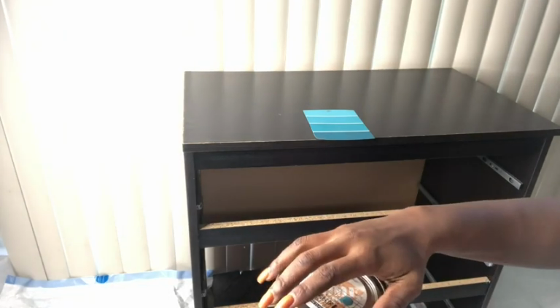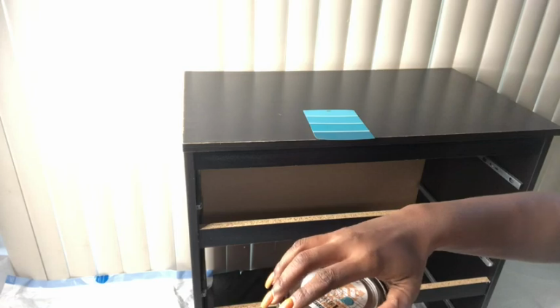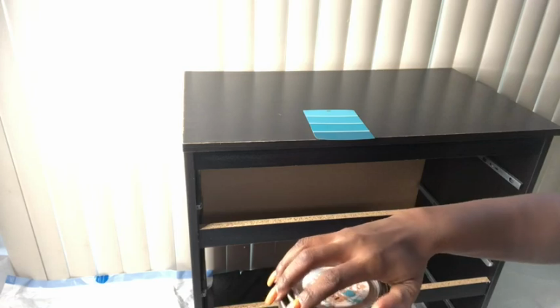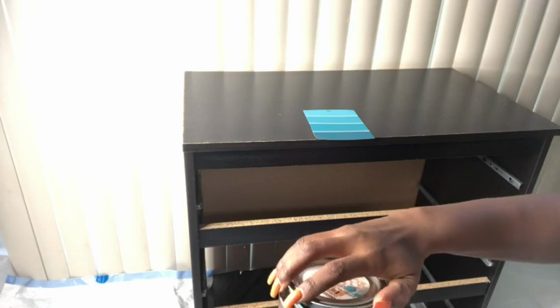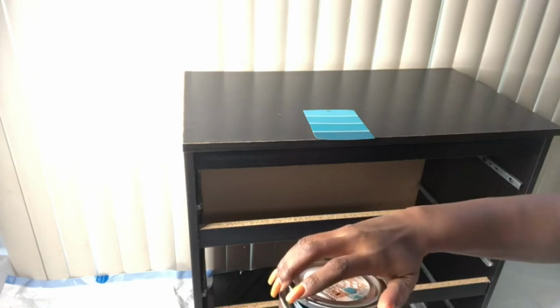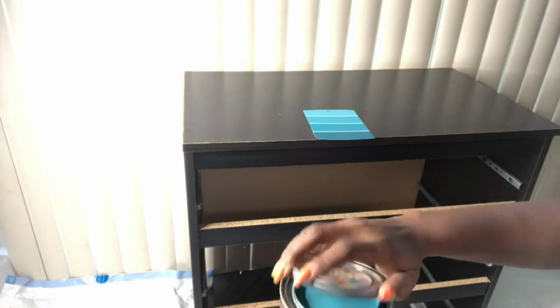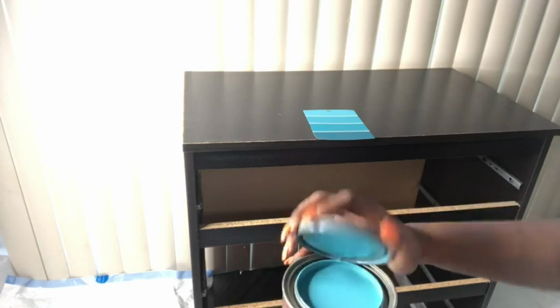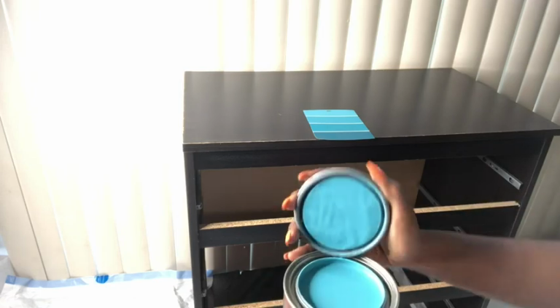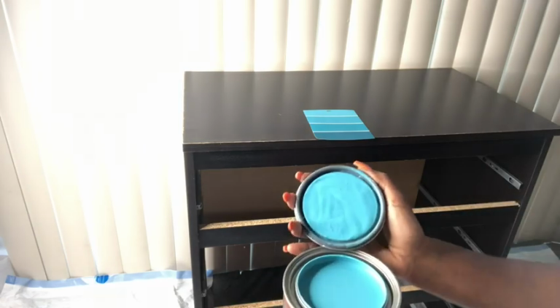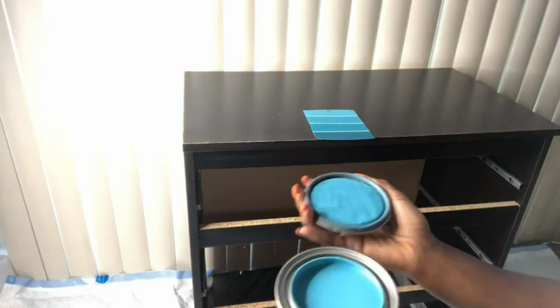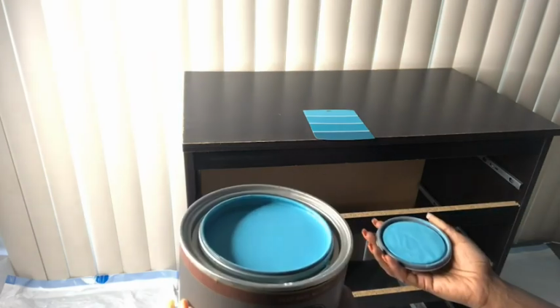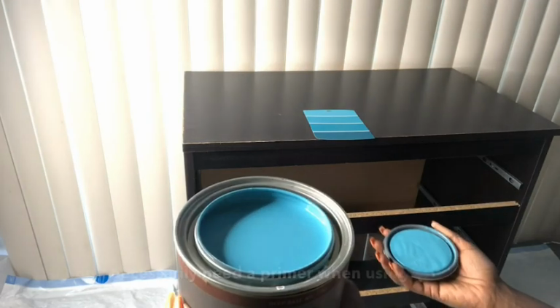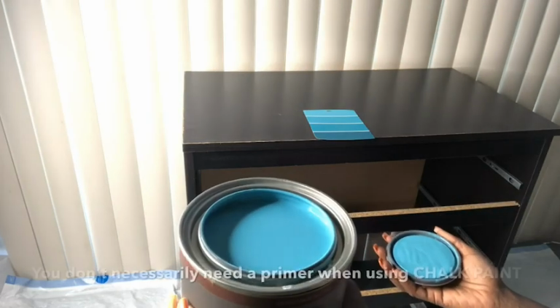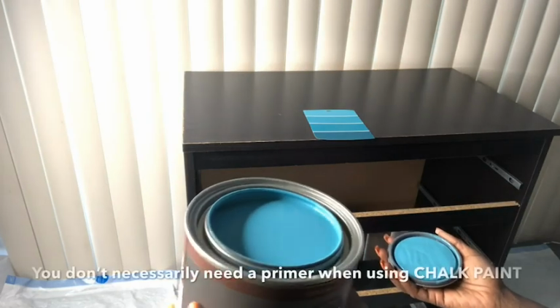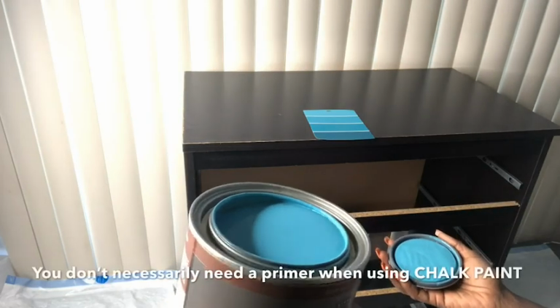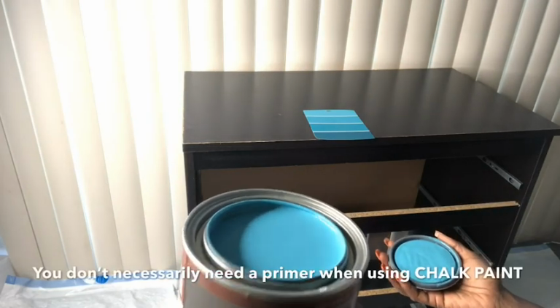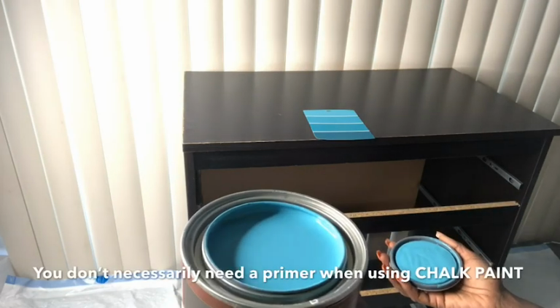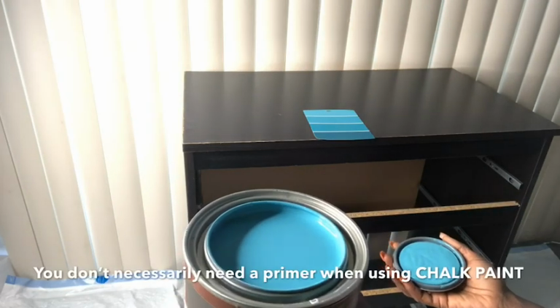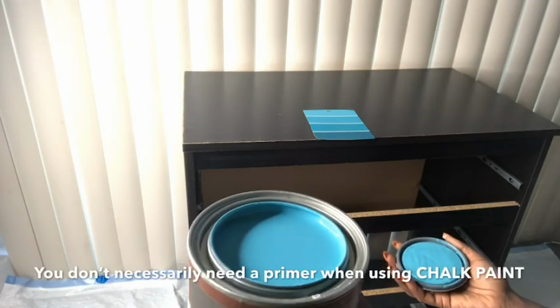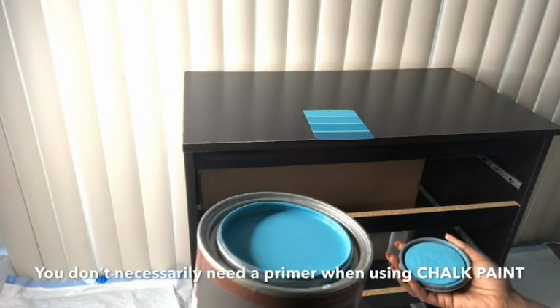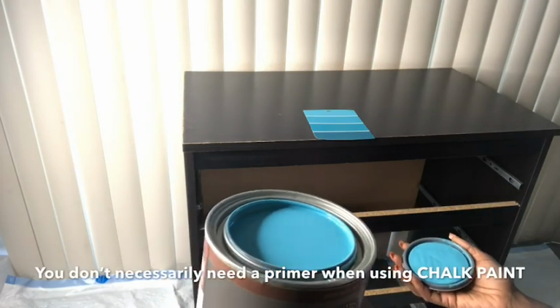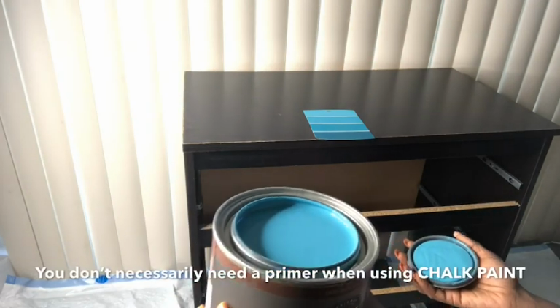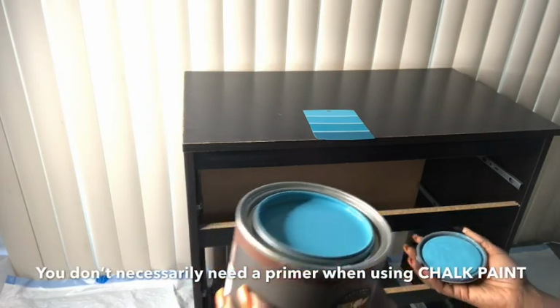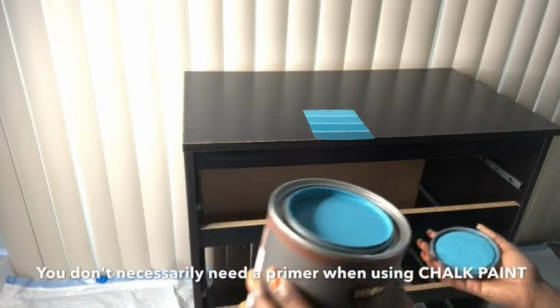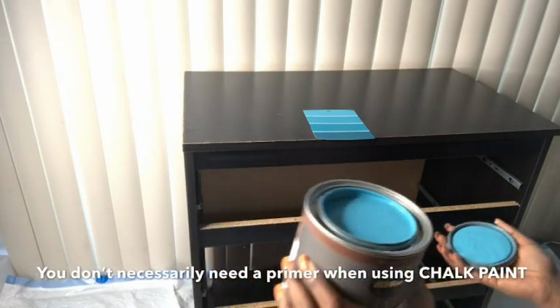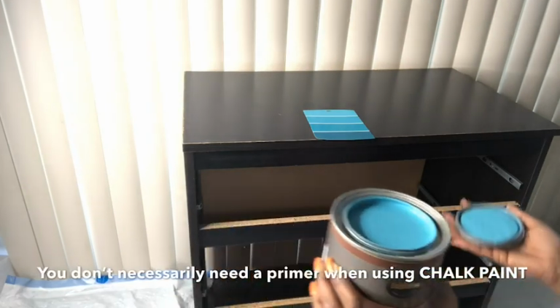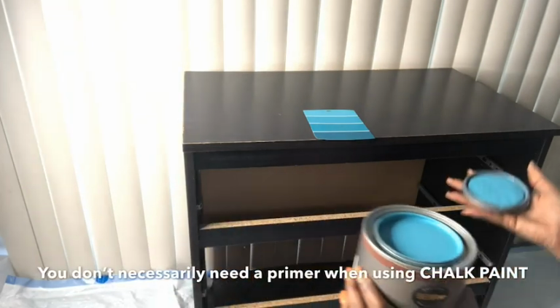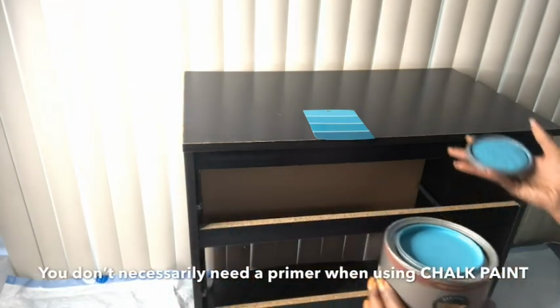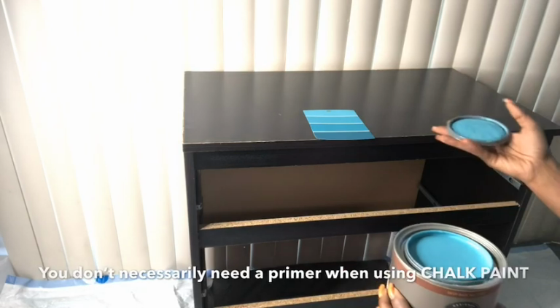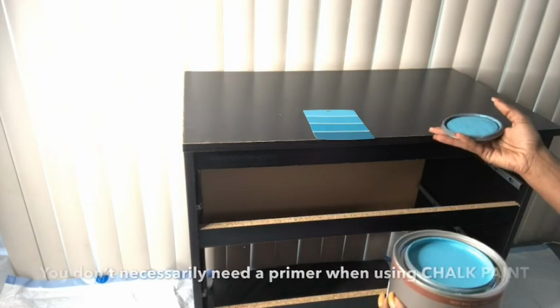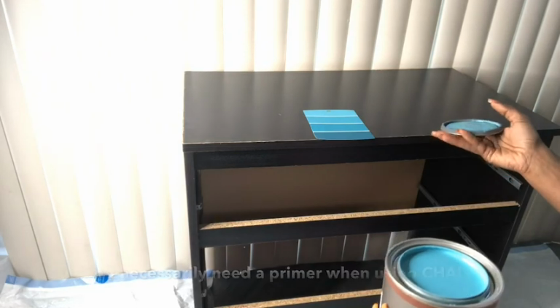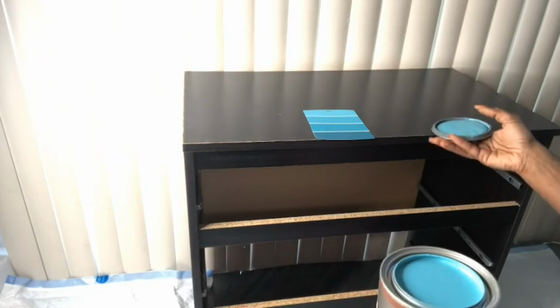When using chalk paint, you don't really need to use a primer on your furniture, so I'm just going to go ahead and start painting.